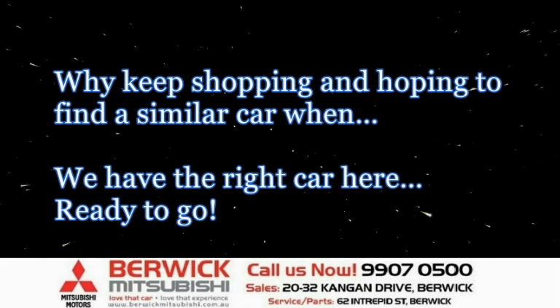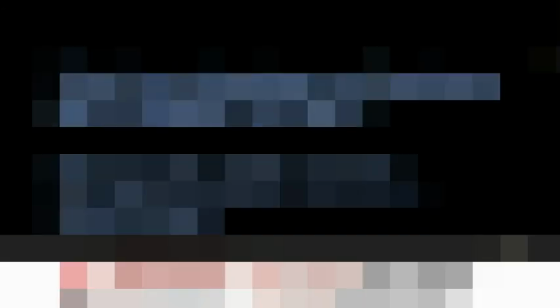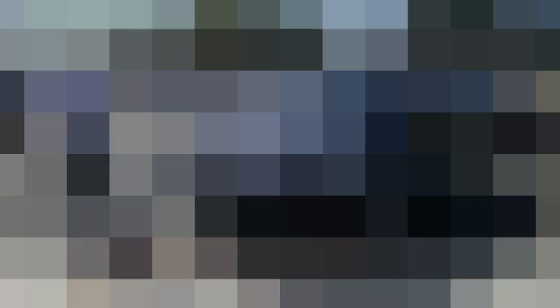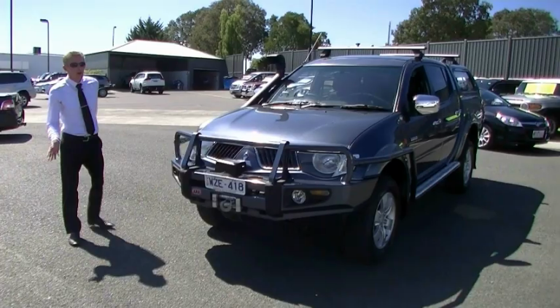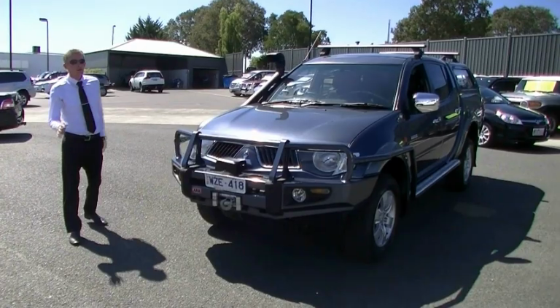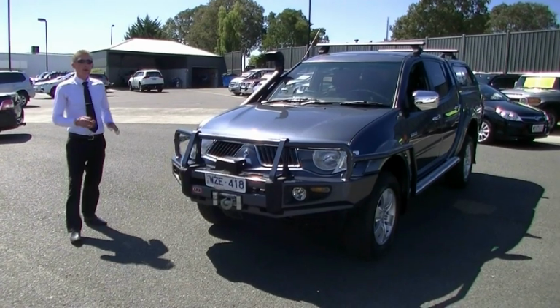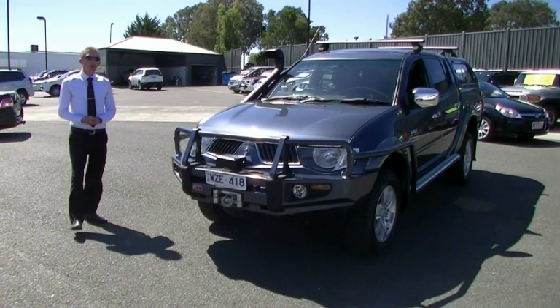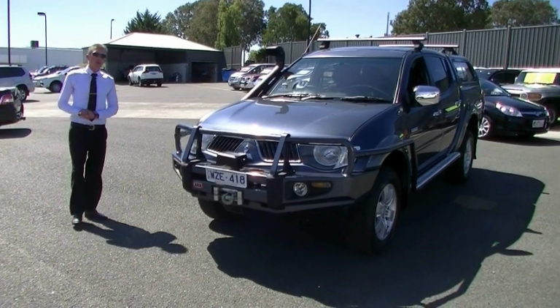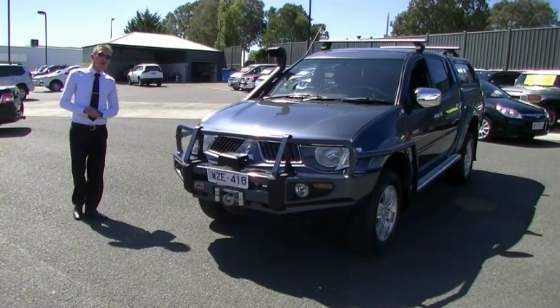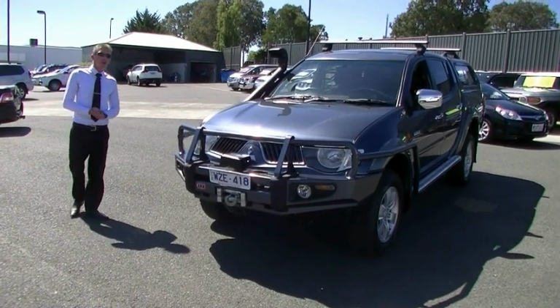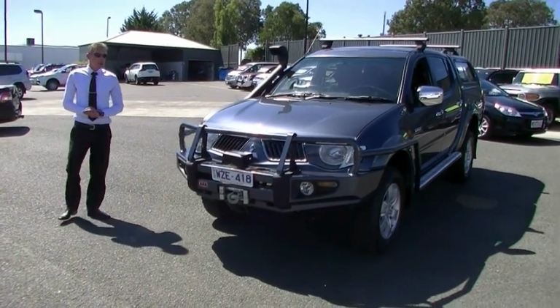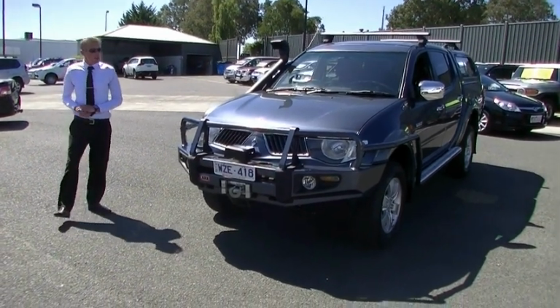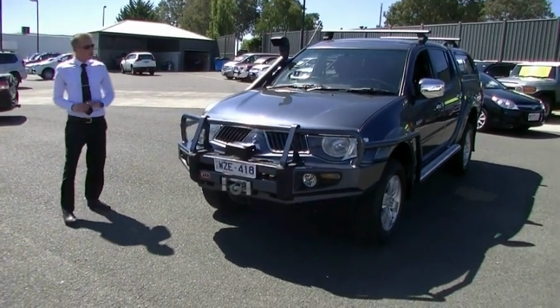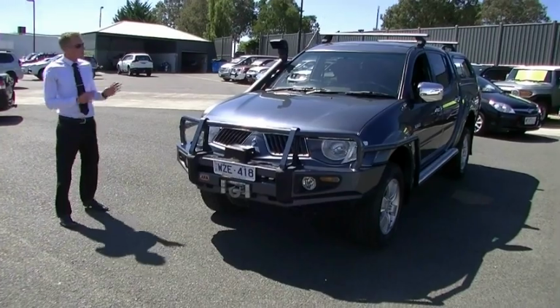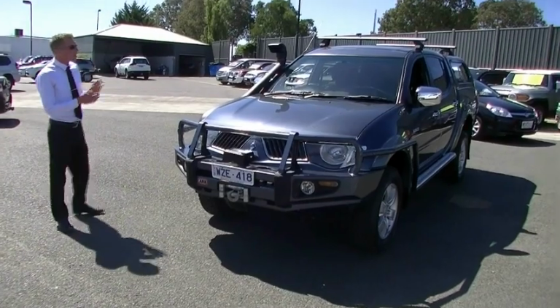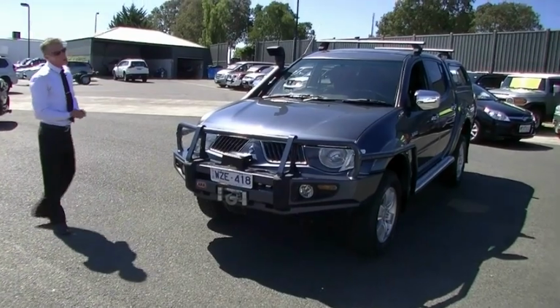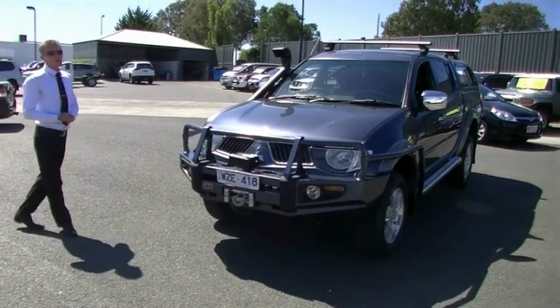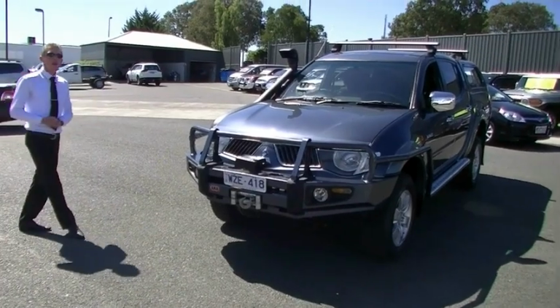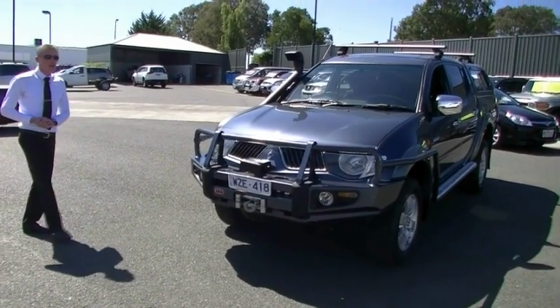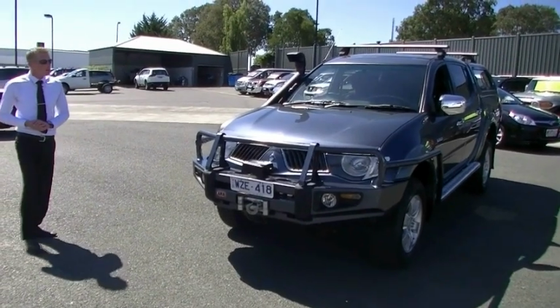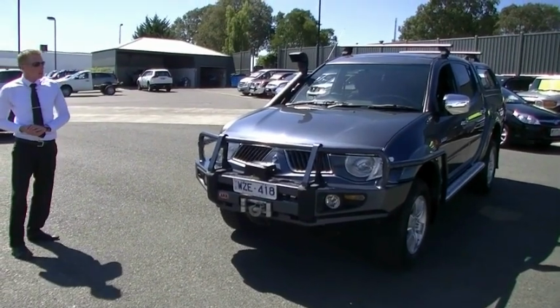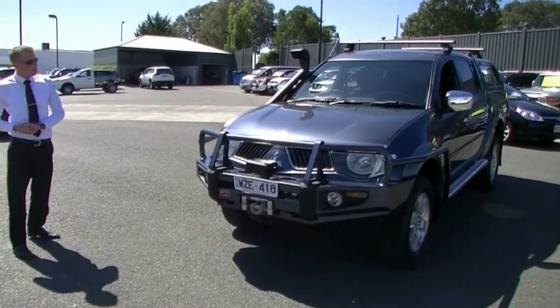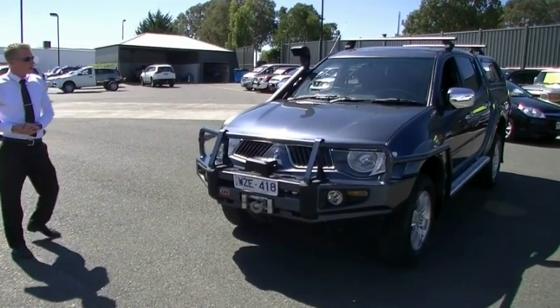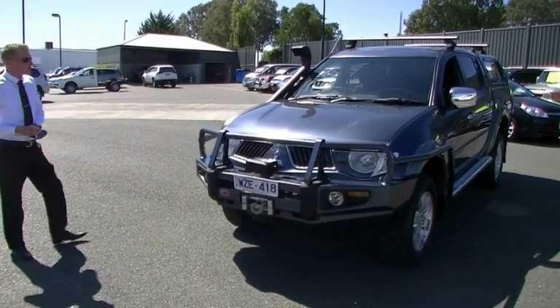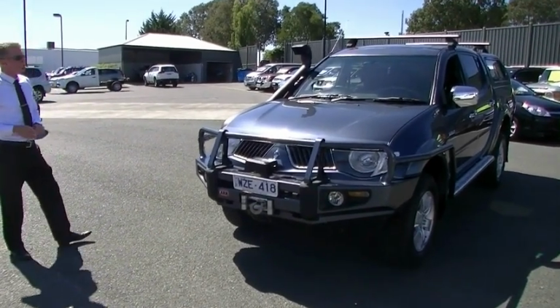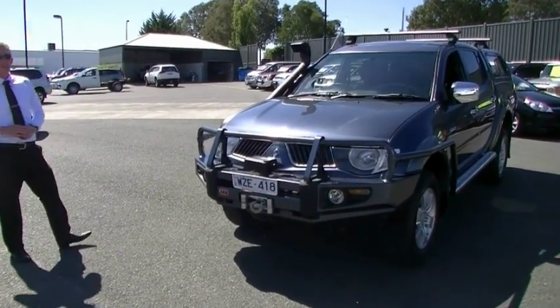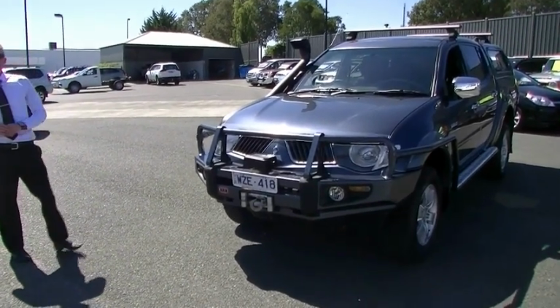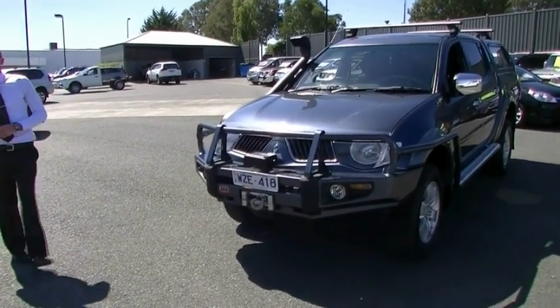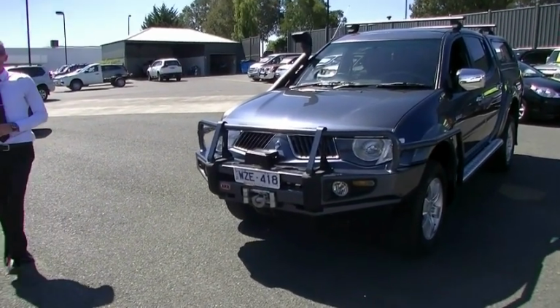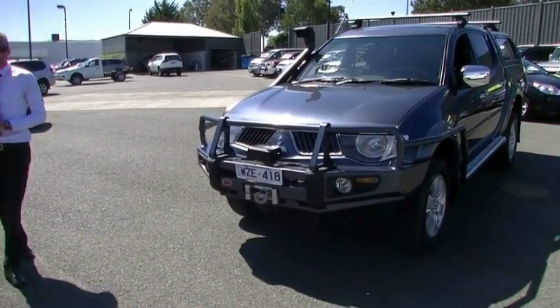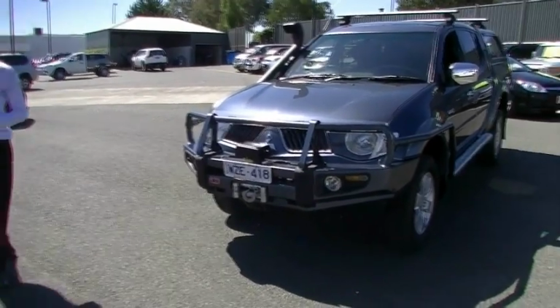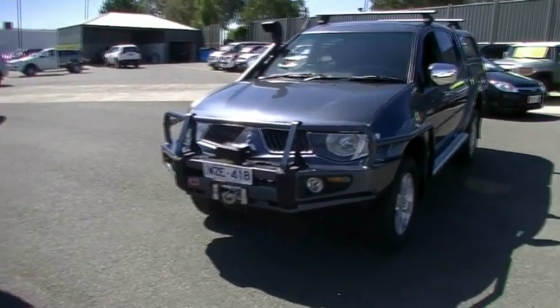Good afternoon, I'm Matt. Welcome to Berwick Mitsubishi. Today we're going to take a walk around our 2008 Mitsubishi Triton Fastback.